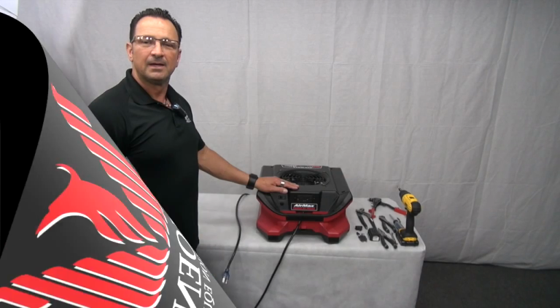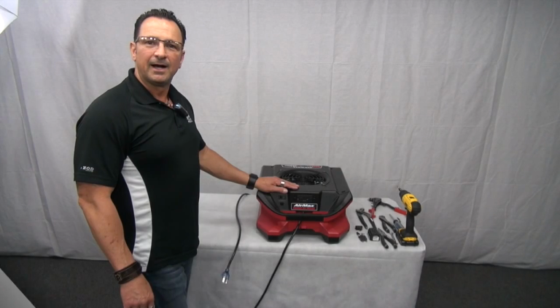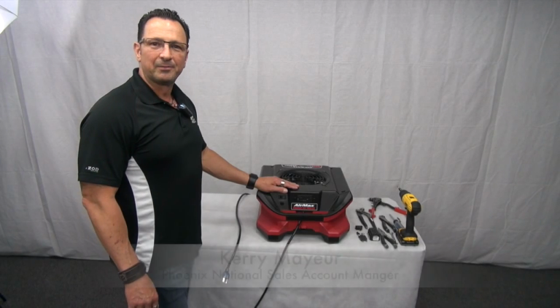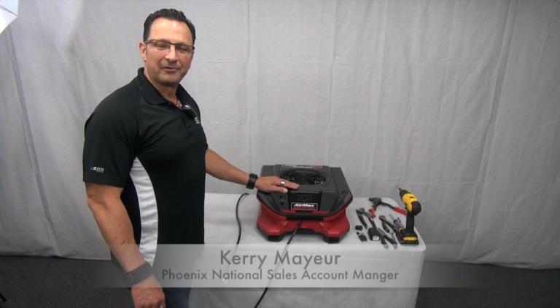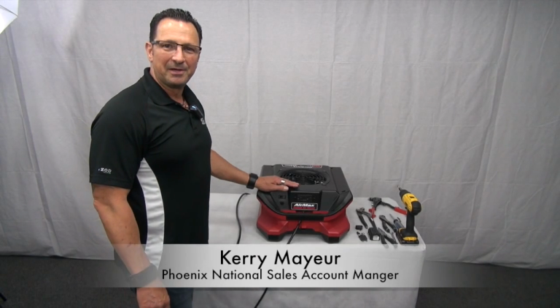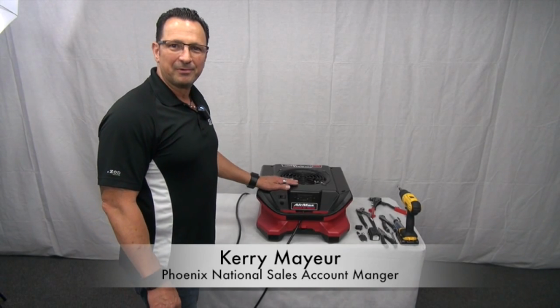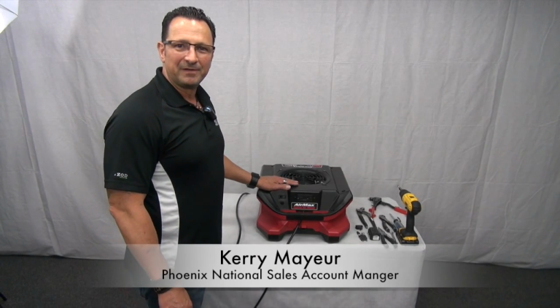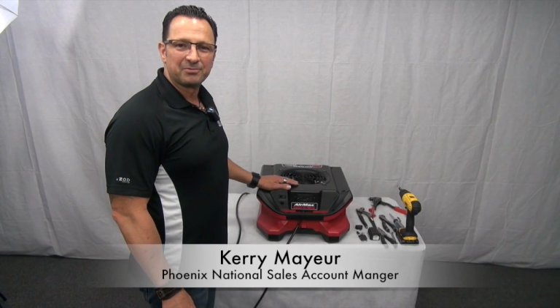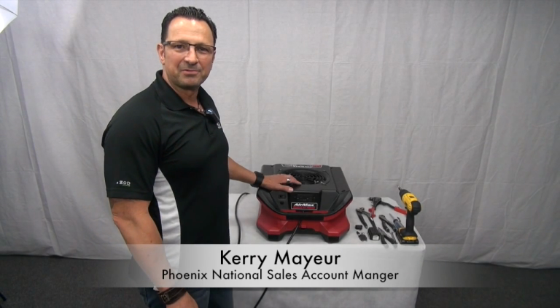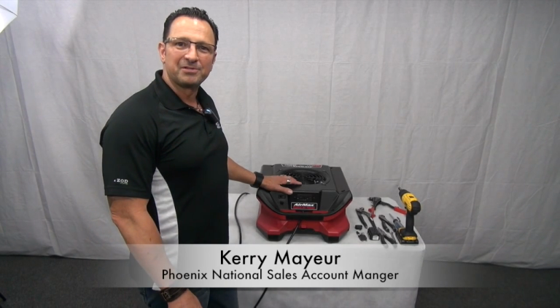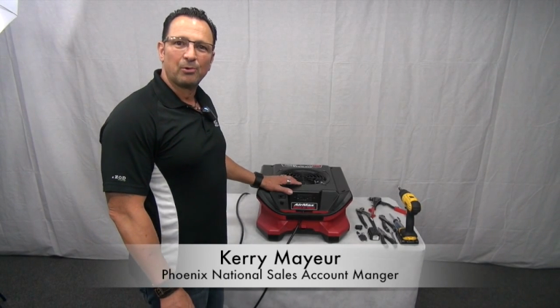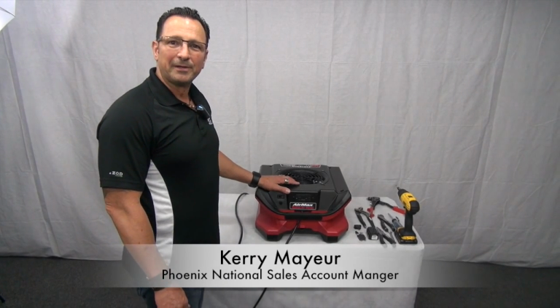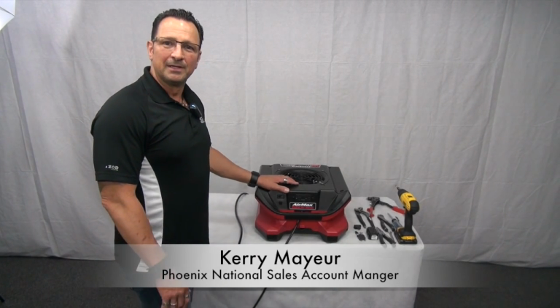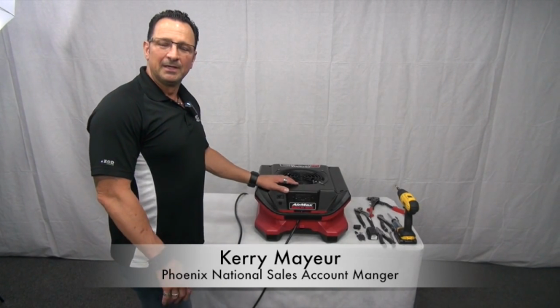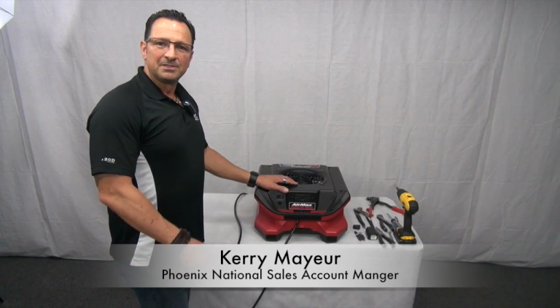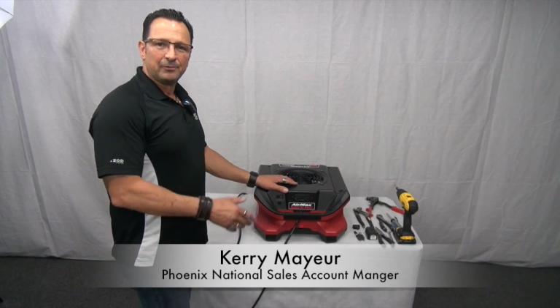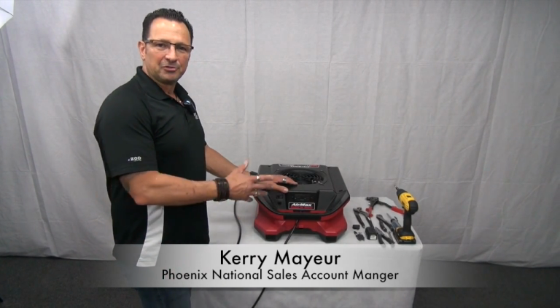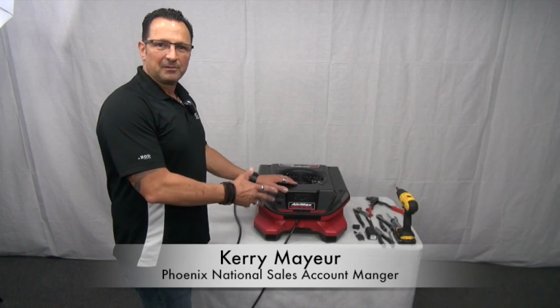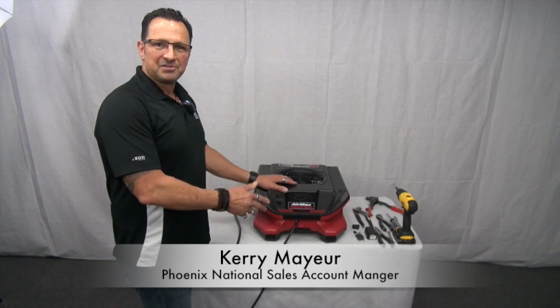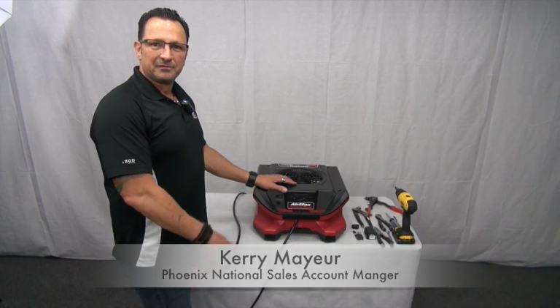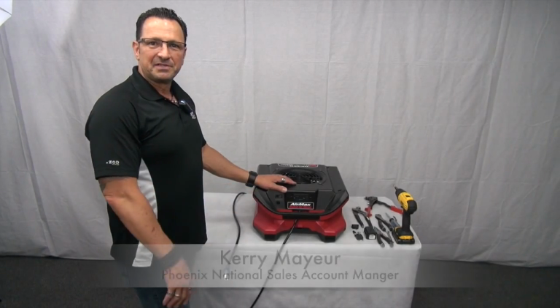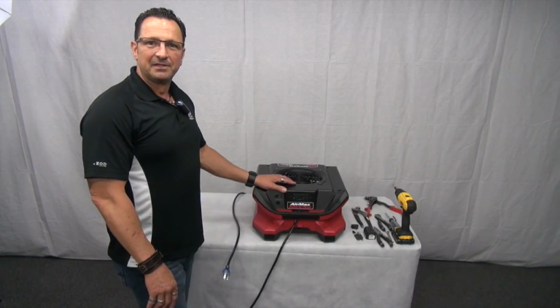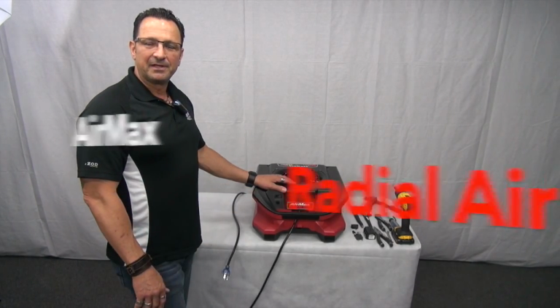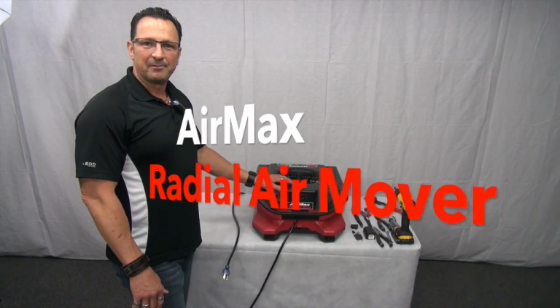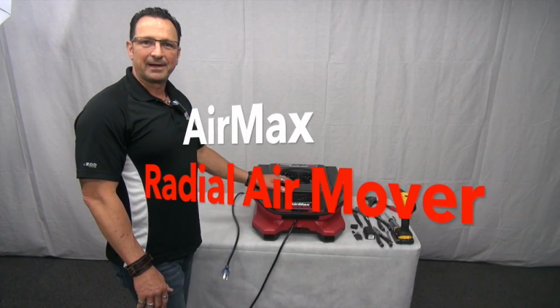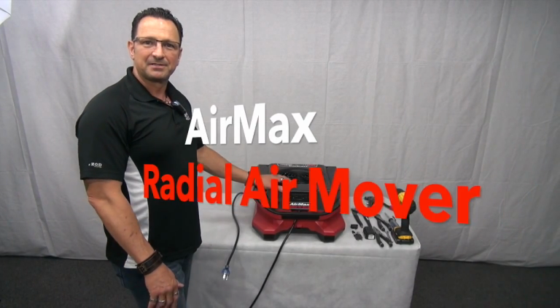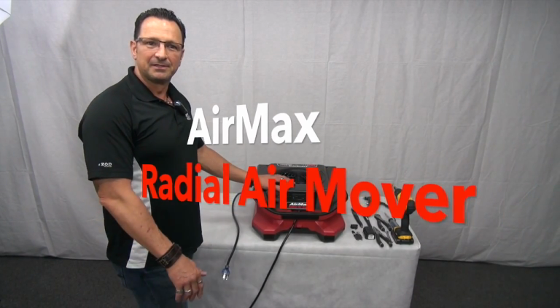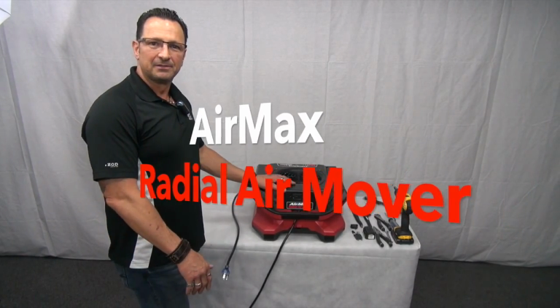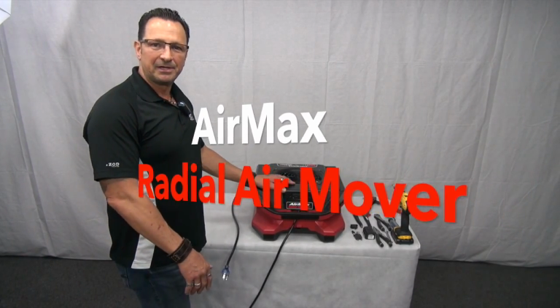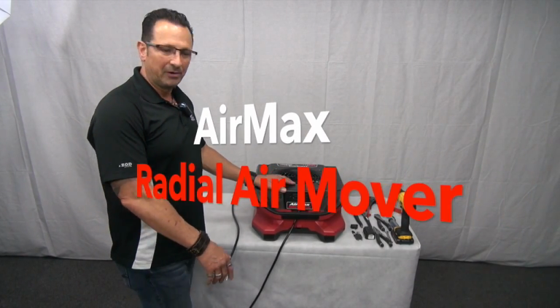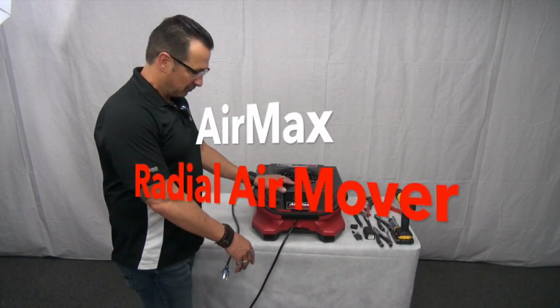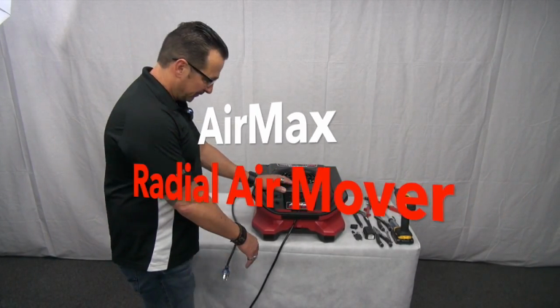Hi, I'm Kerry Mayhew with Phoenix Restoration Equipment. Today we're going to talk about servicing the Air Max radio air mover.